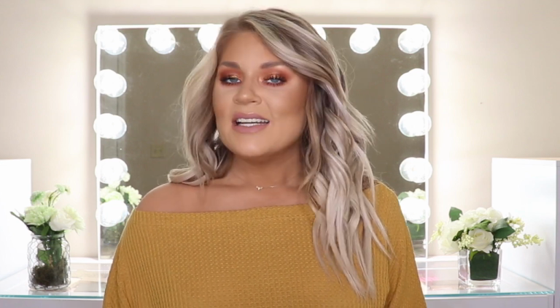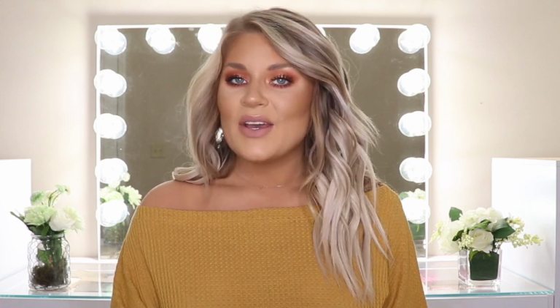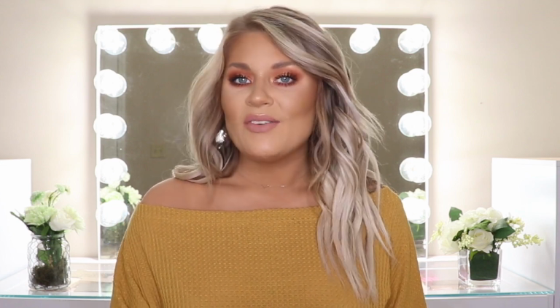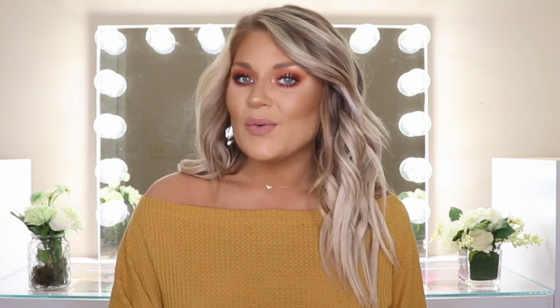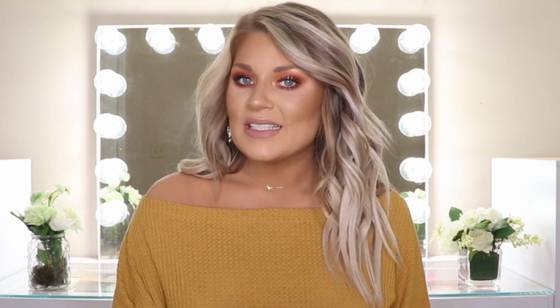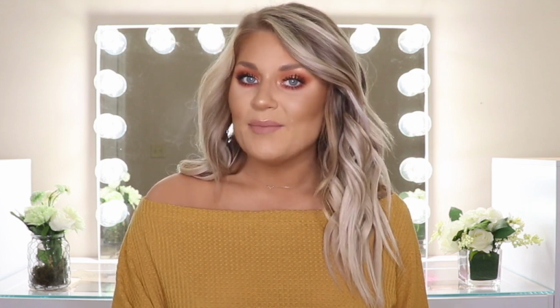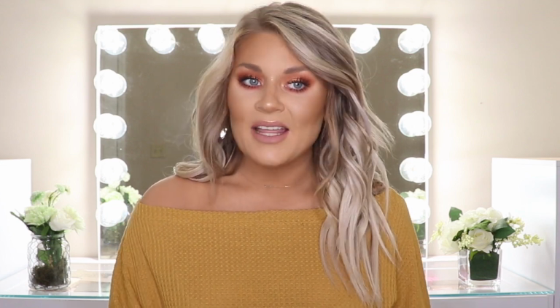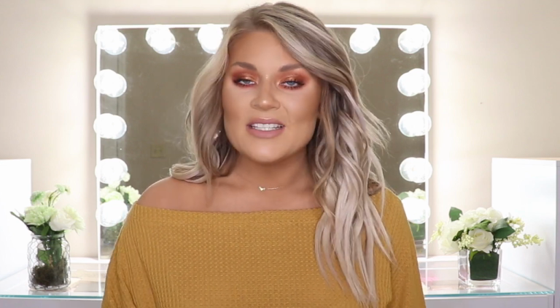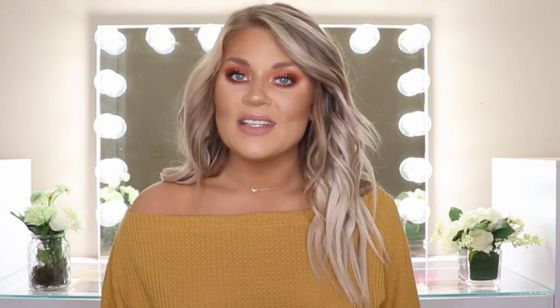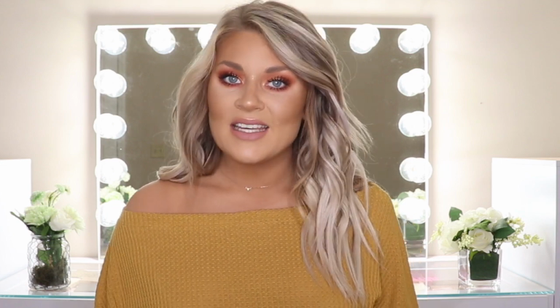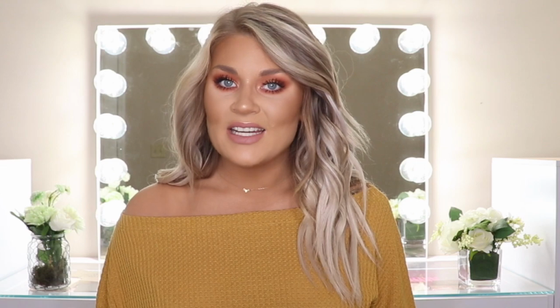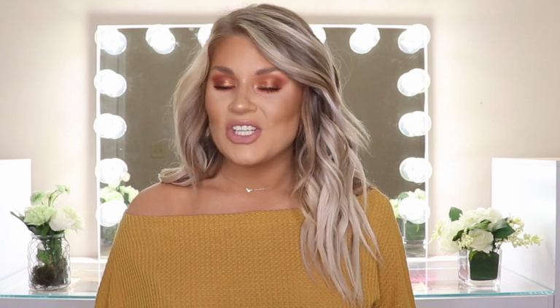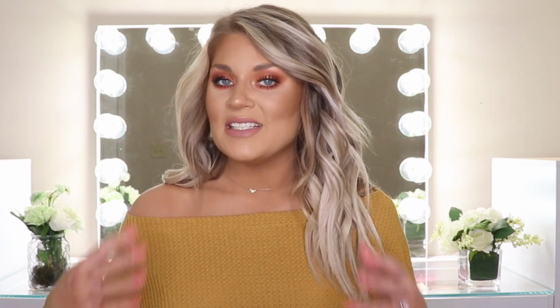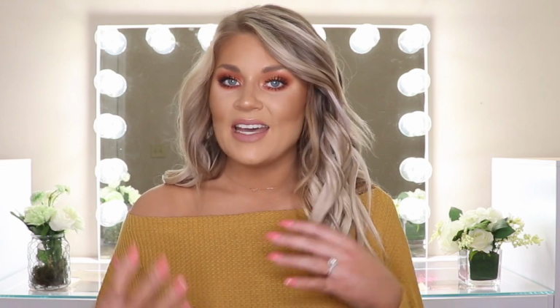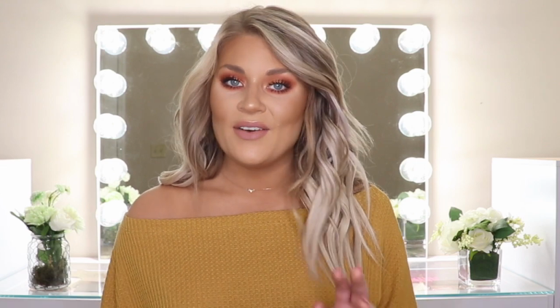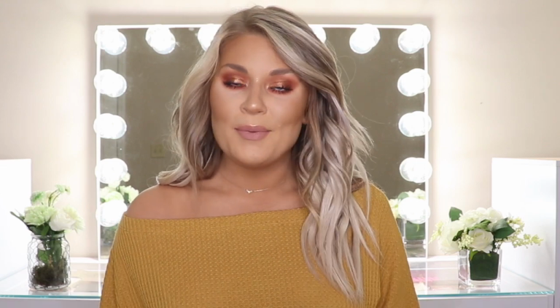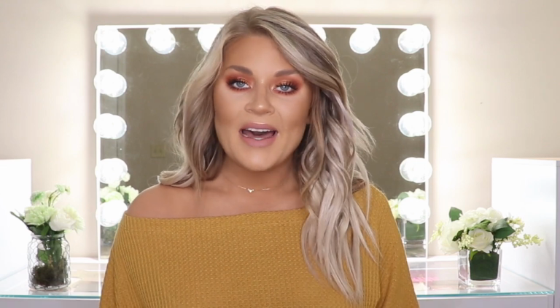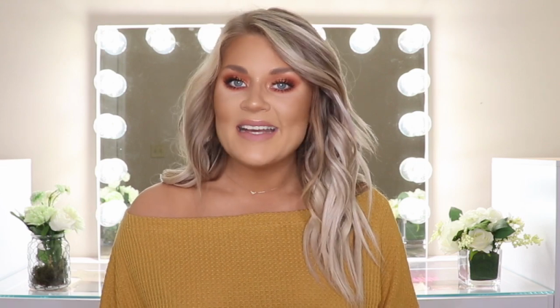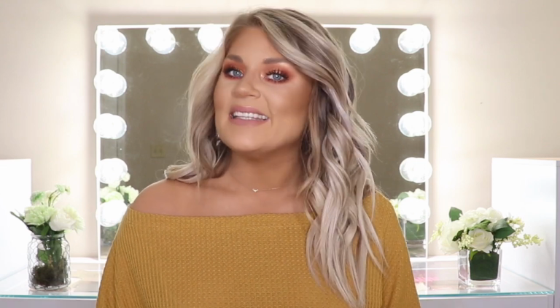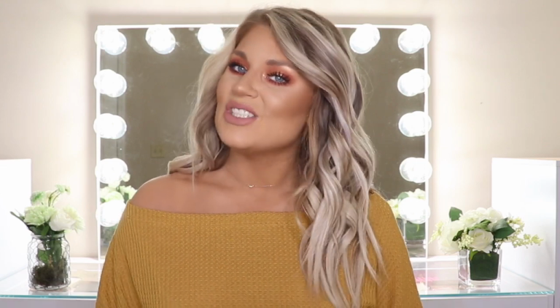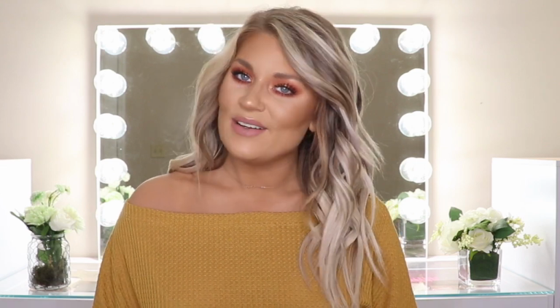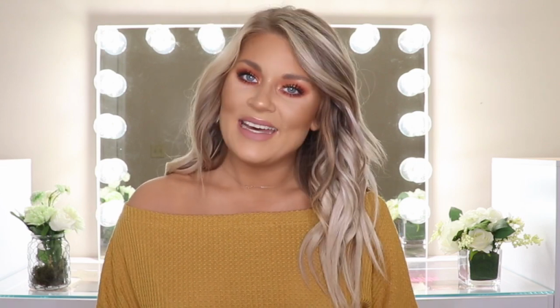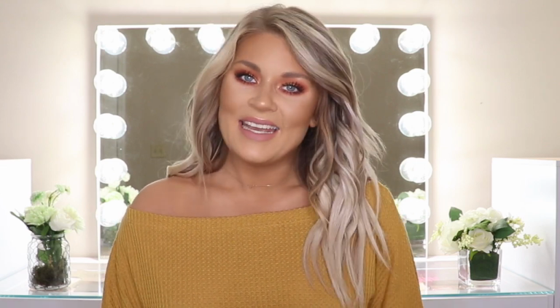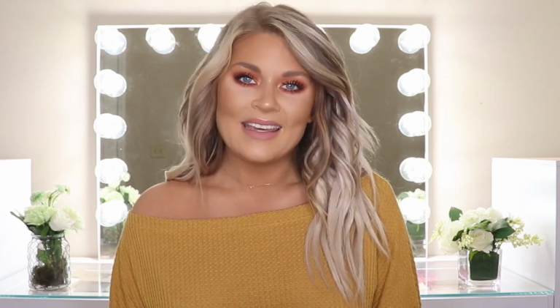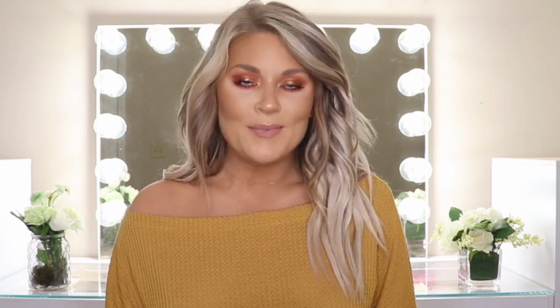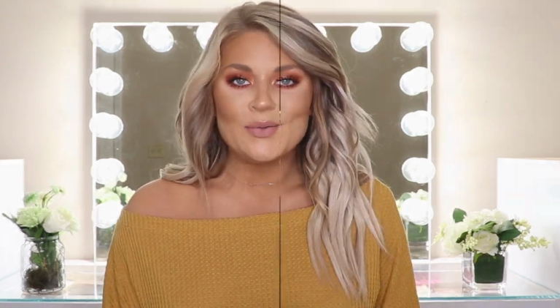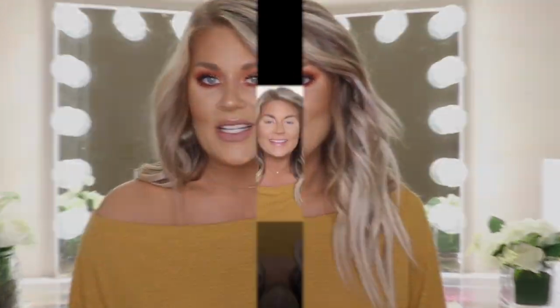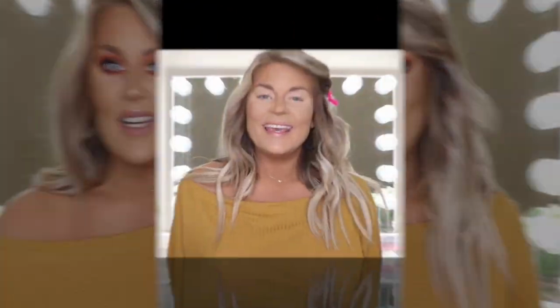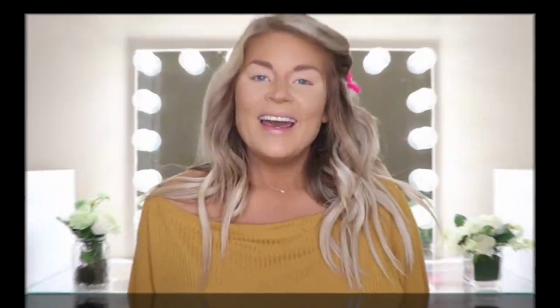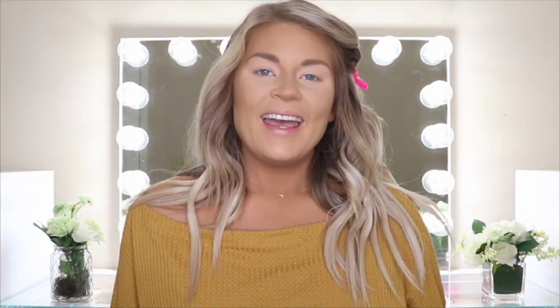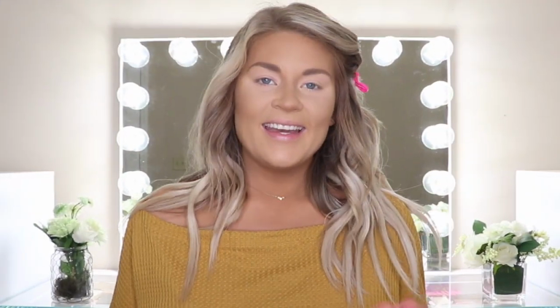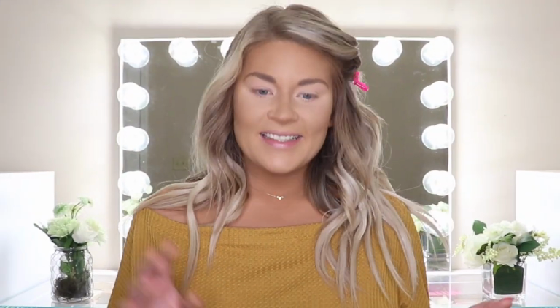So if you want to see my thoughts on this collection and see how it applies, then just go ahead and keep on watching.